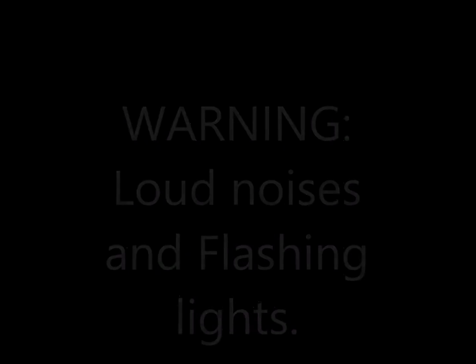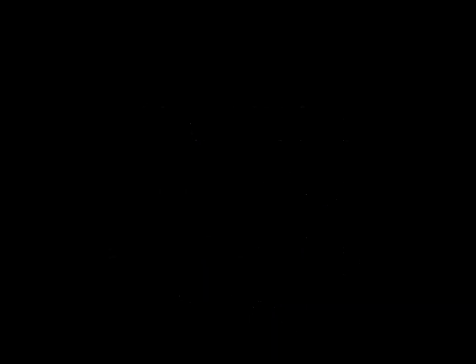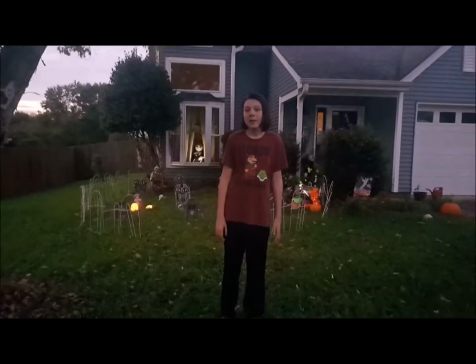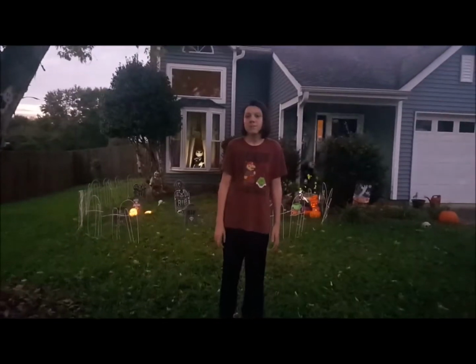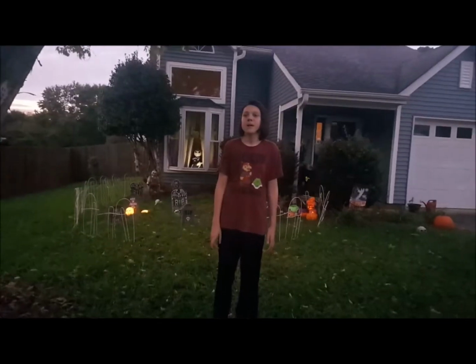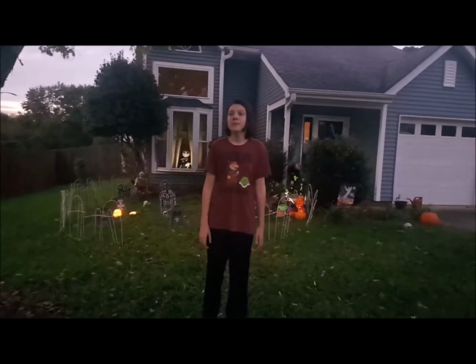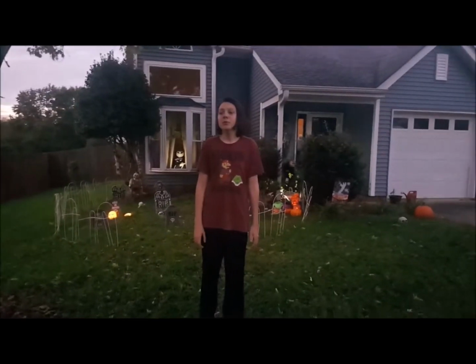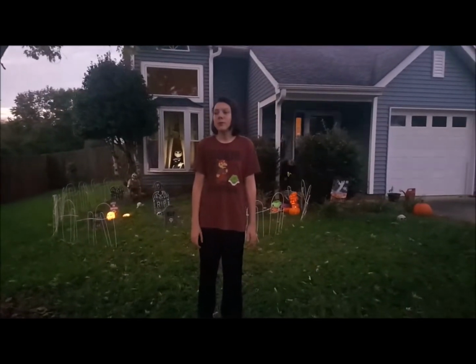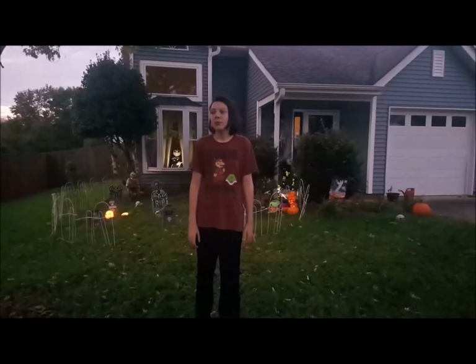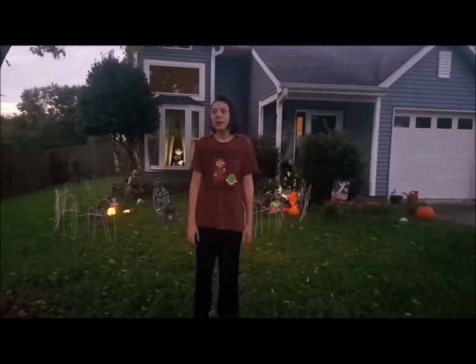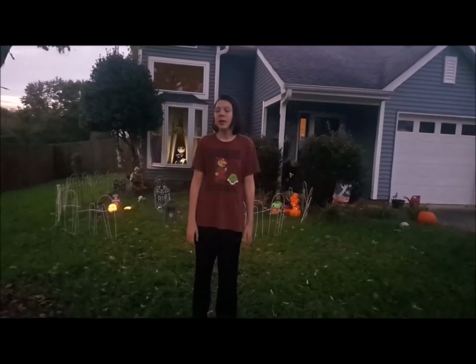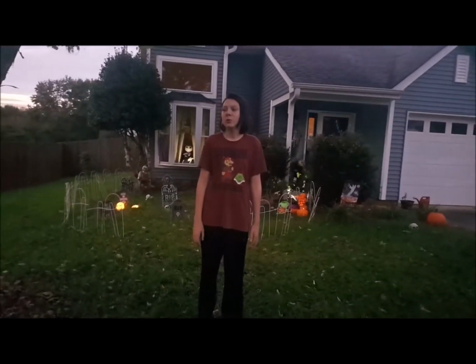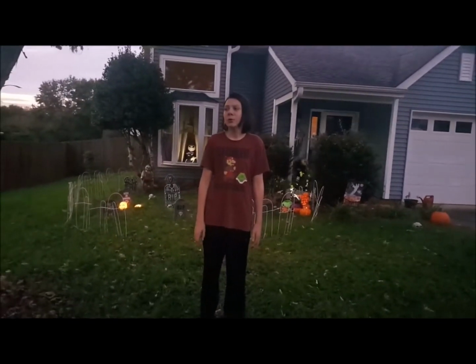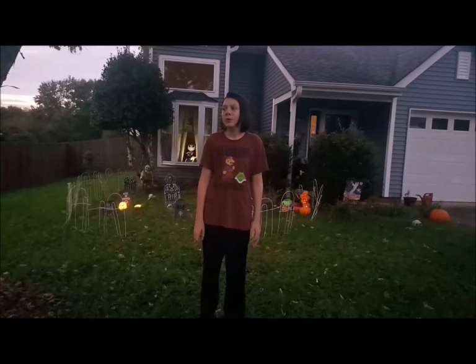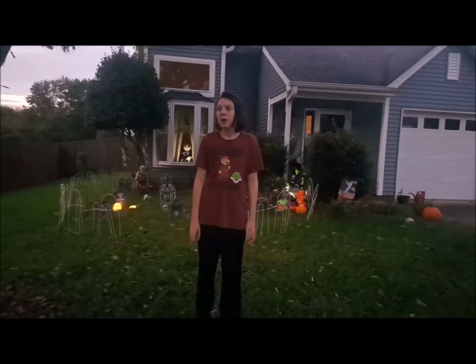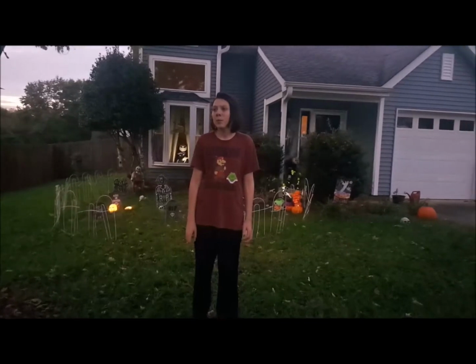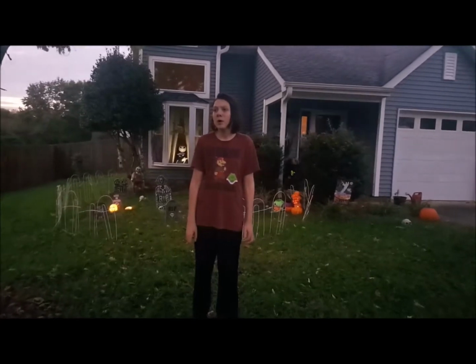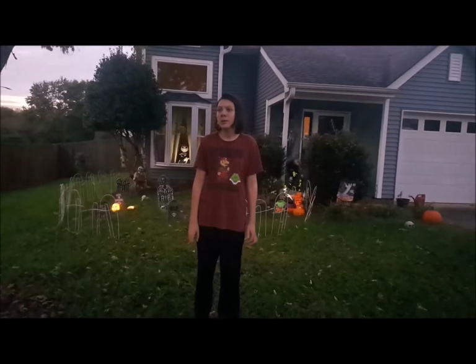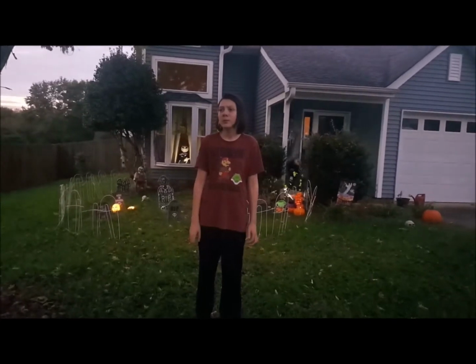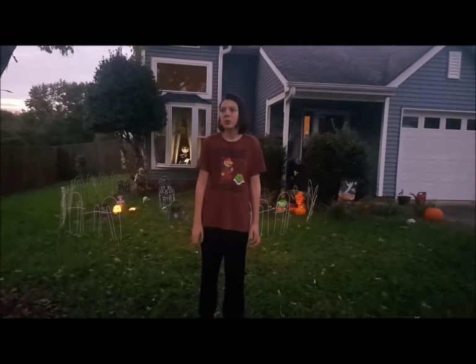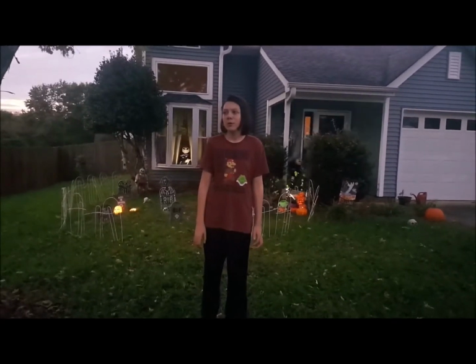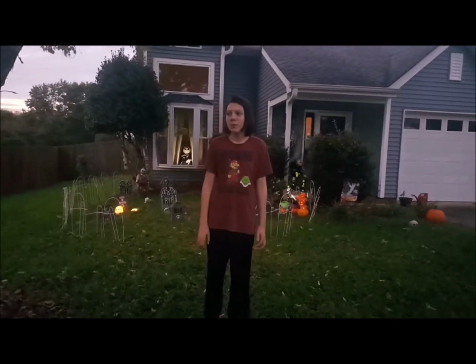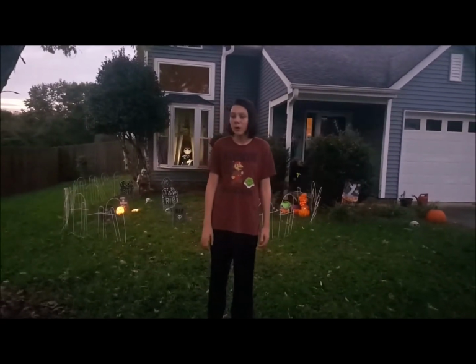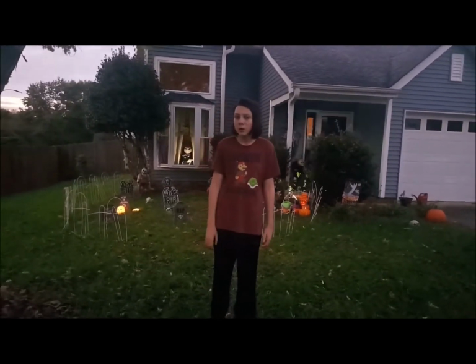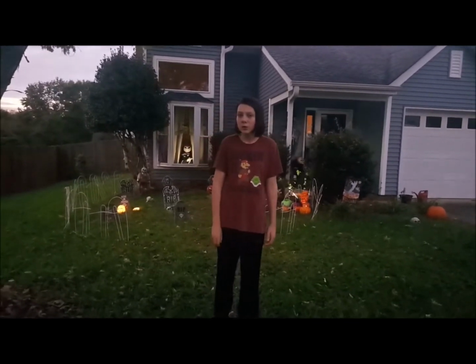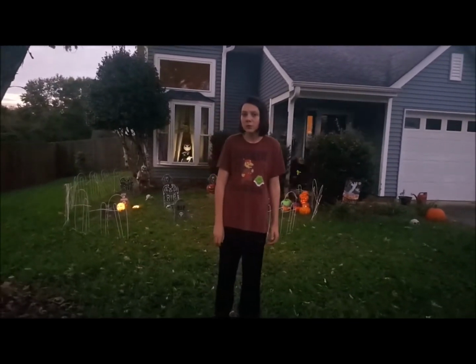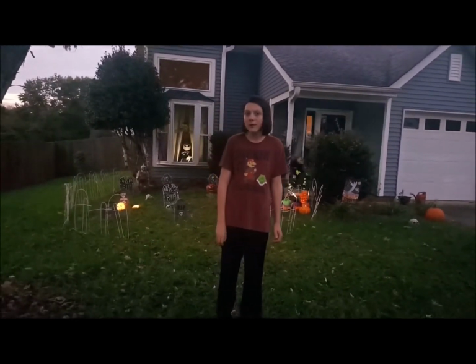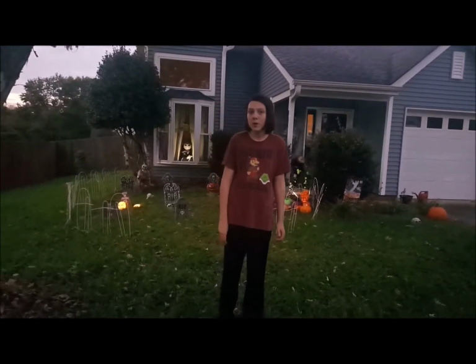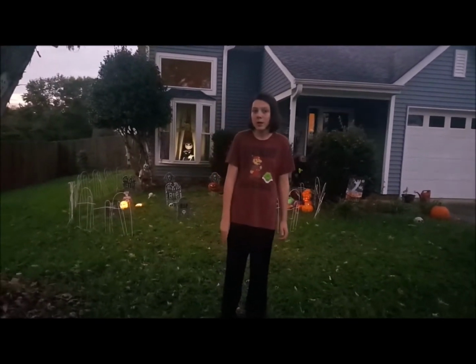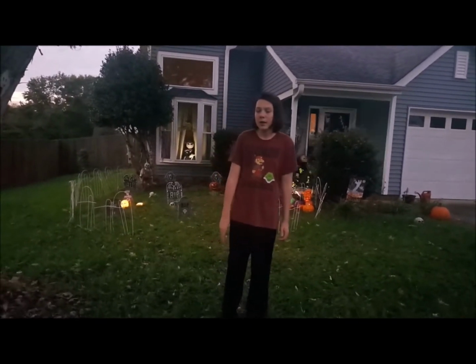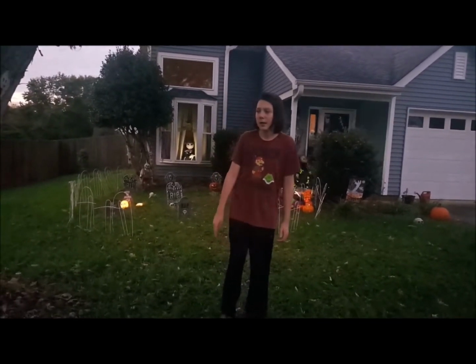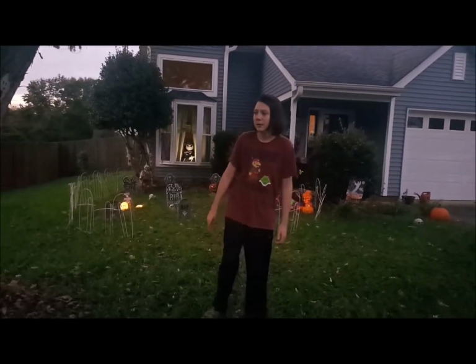Hi guys, my name is Trevor and today, towards one o'clock in the morning, I'm going to be showing you my haunted graveyard at night.